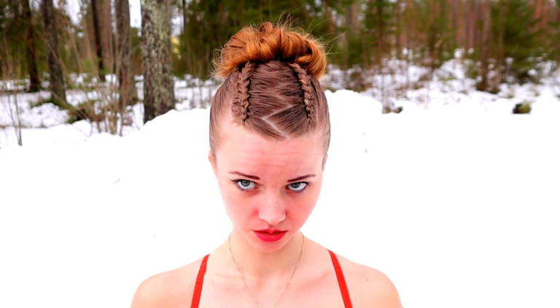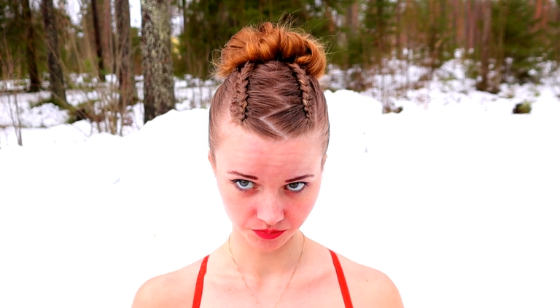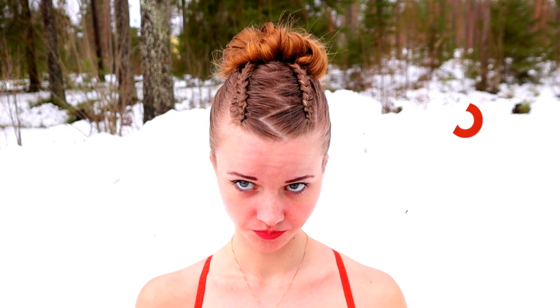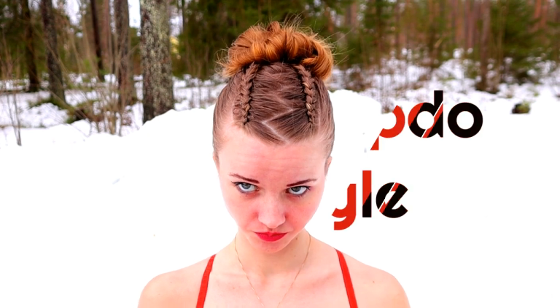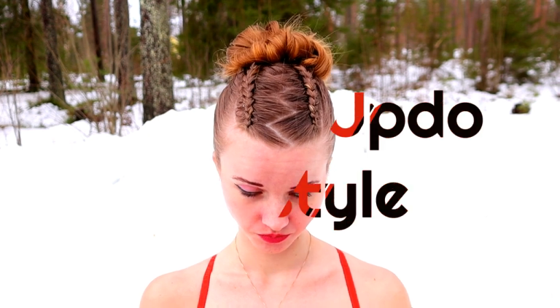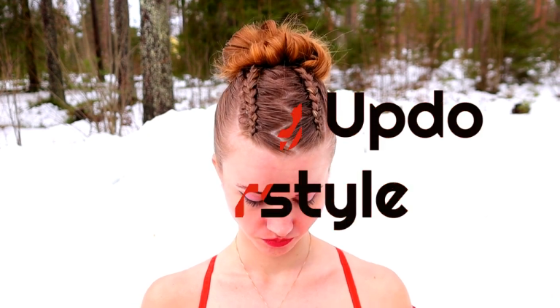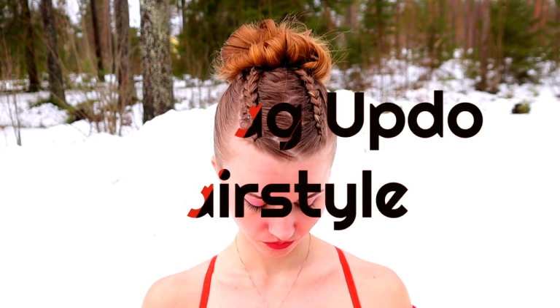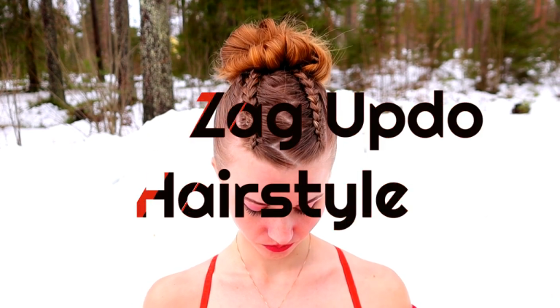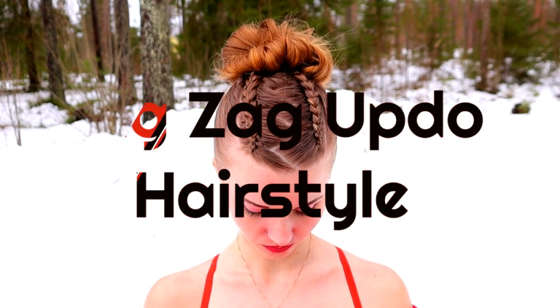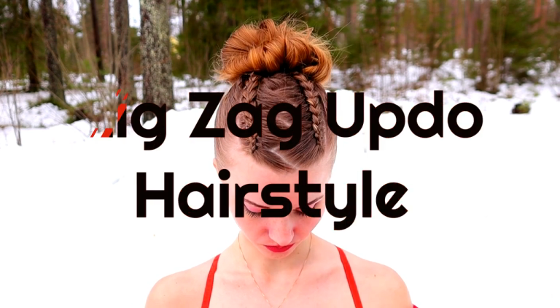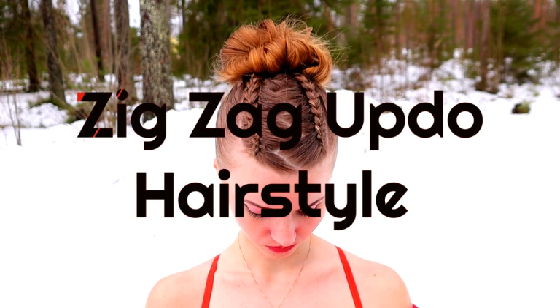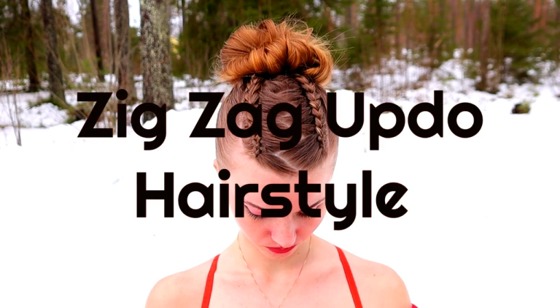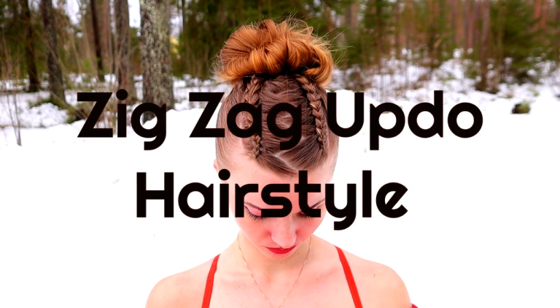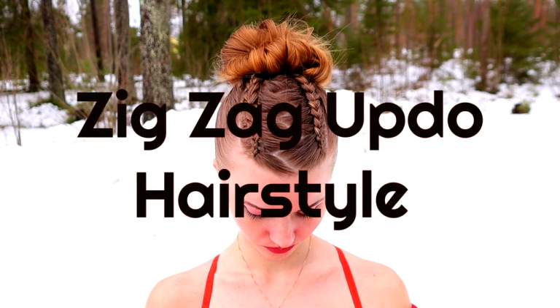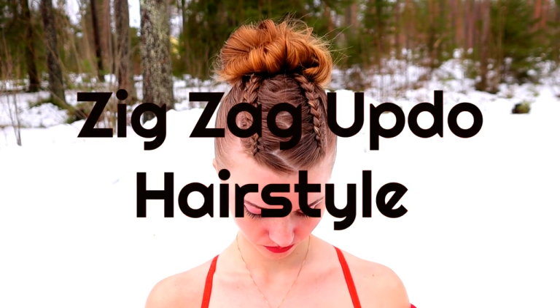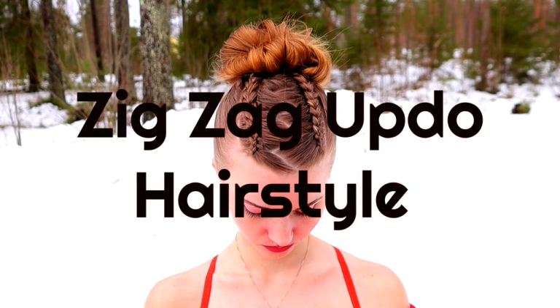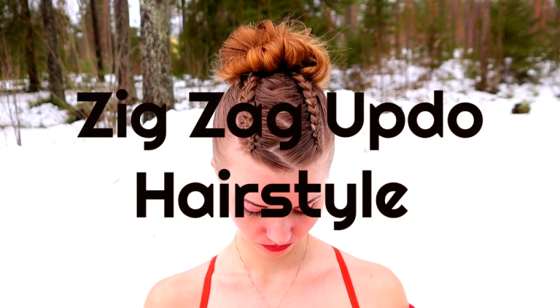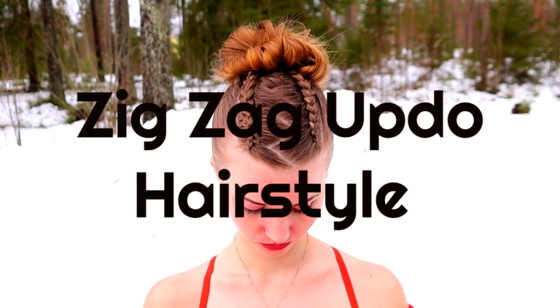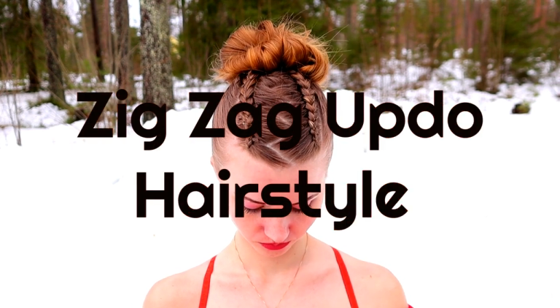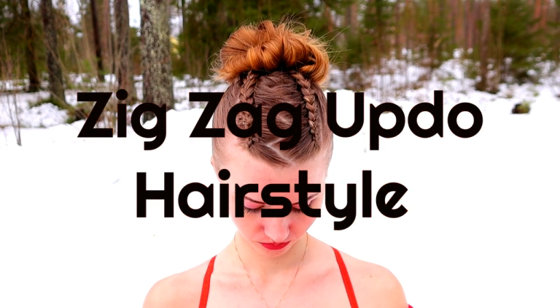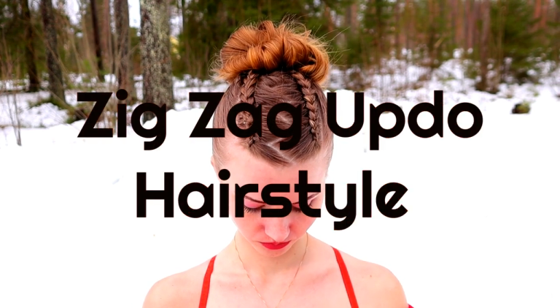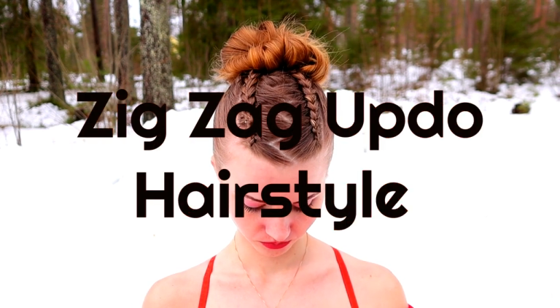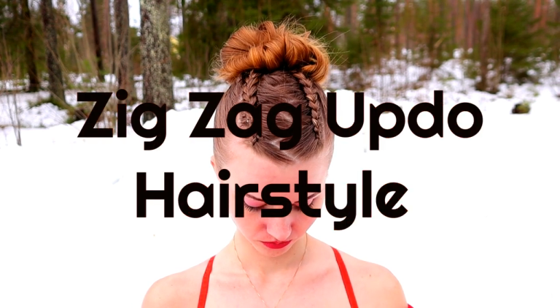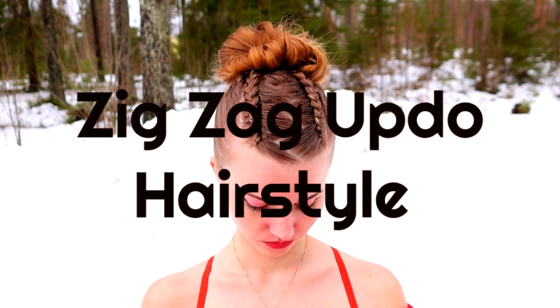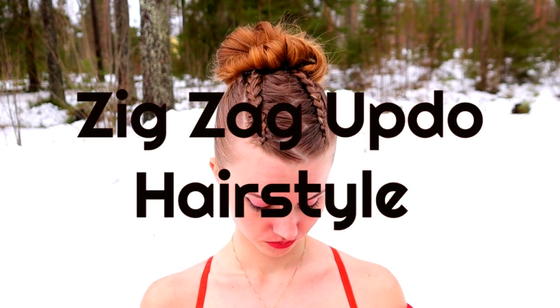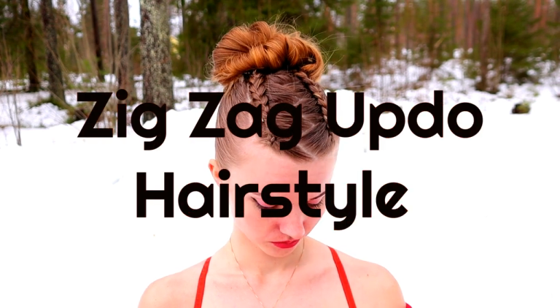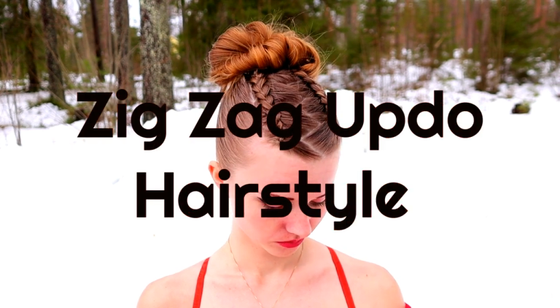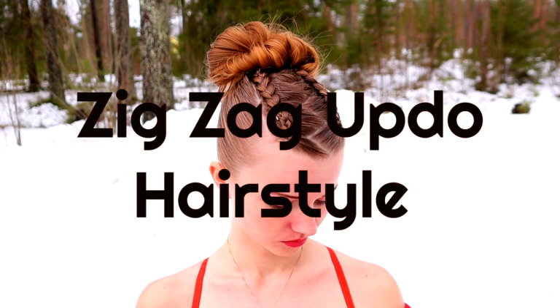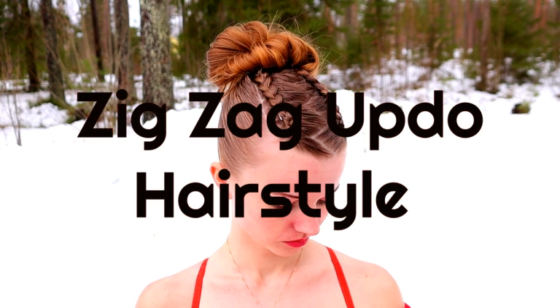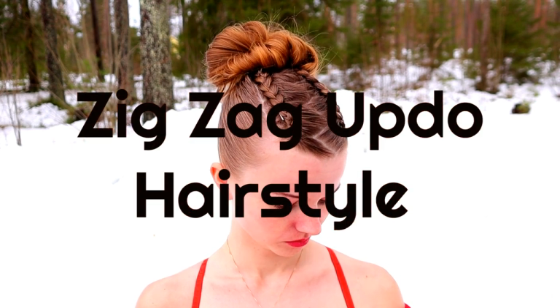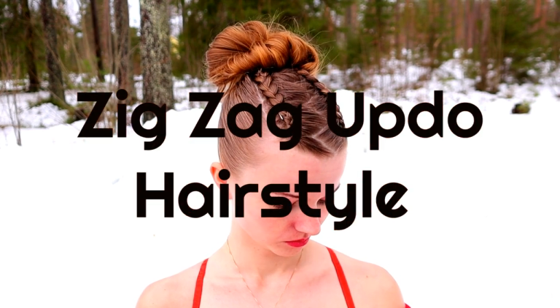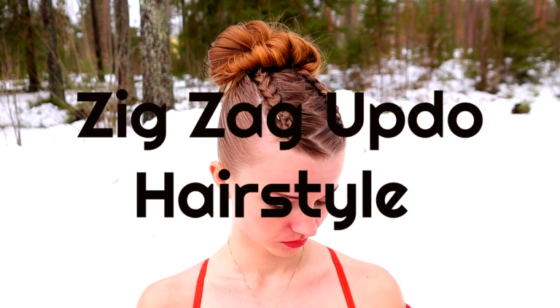Hi! In this video I will show you how to create this zigzag updo hairstyle.